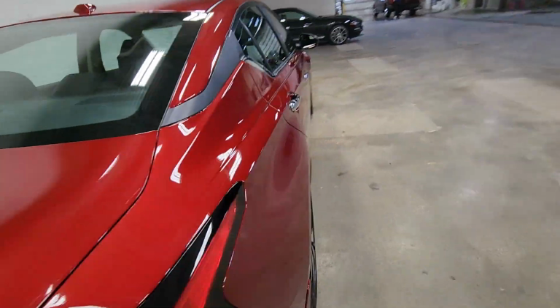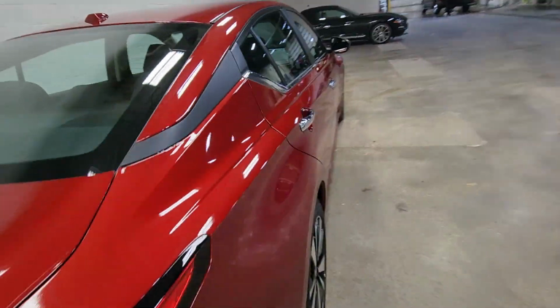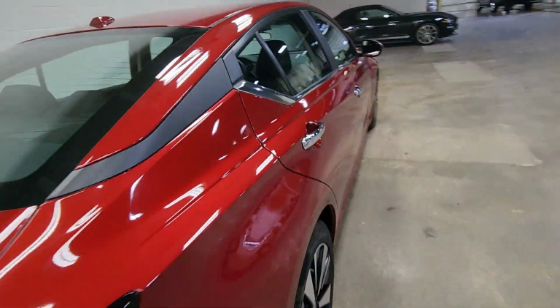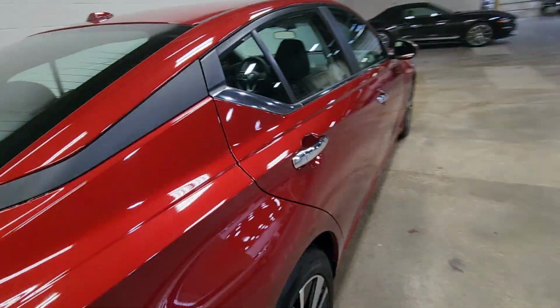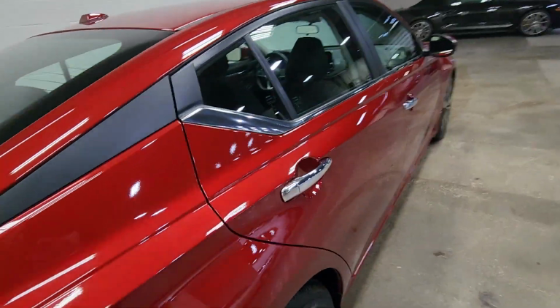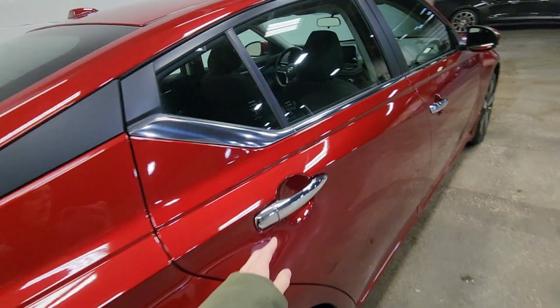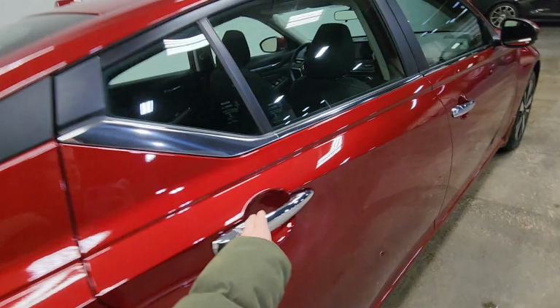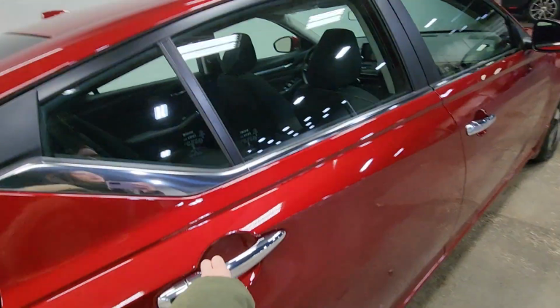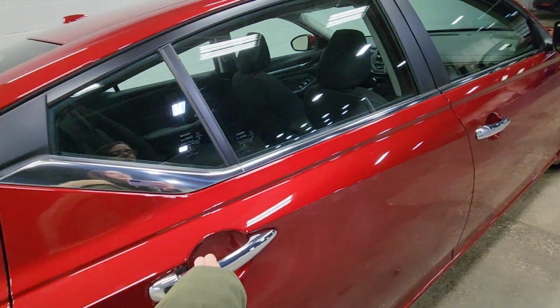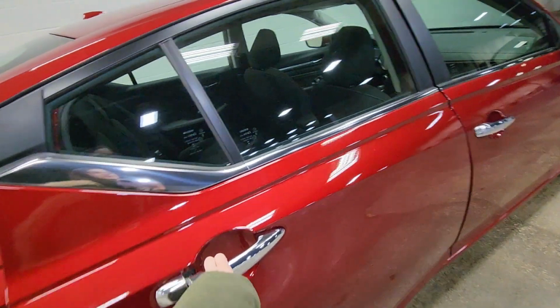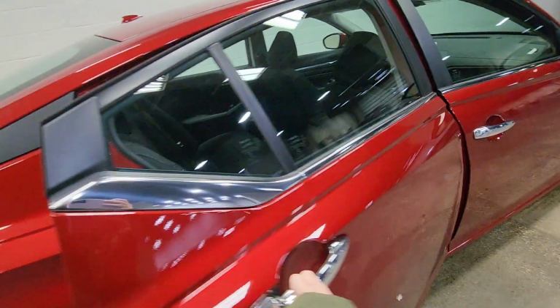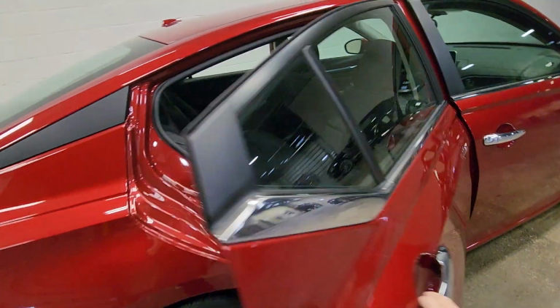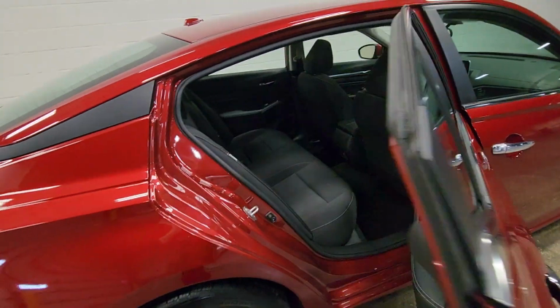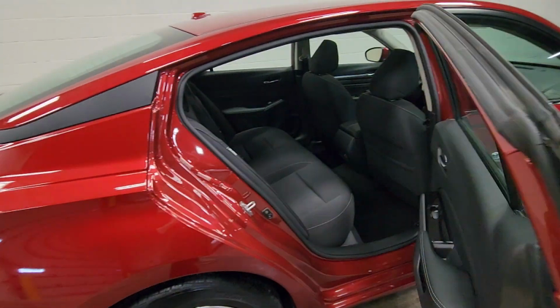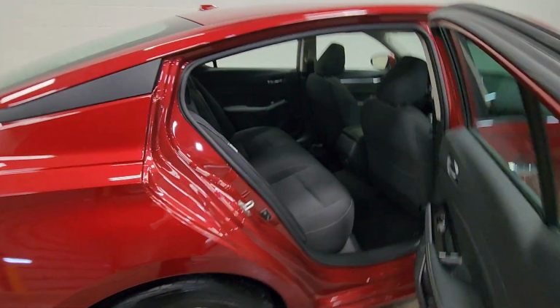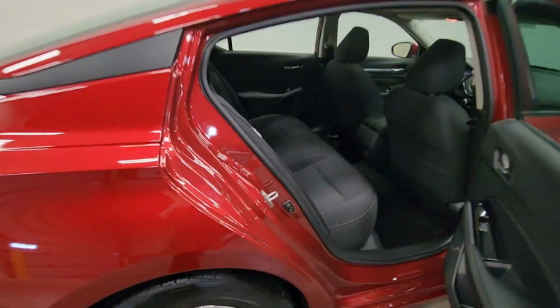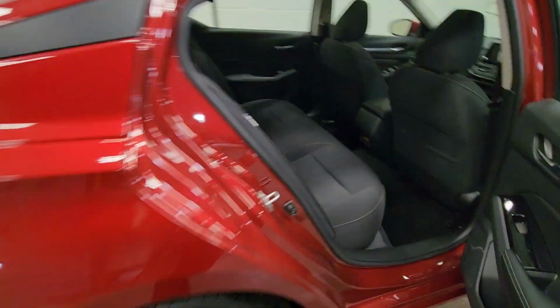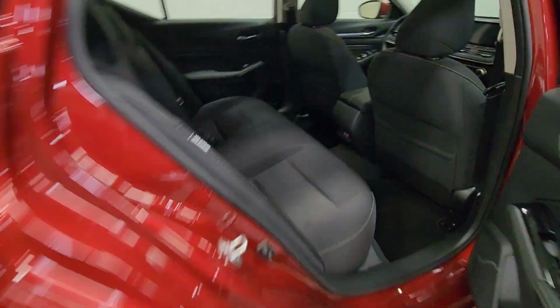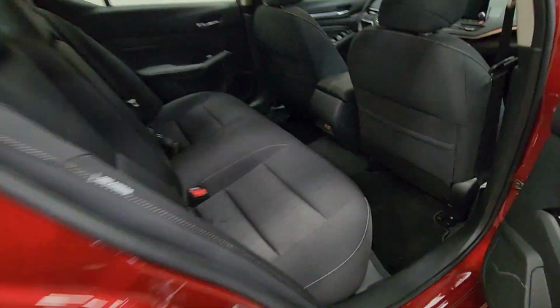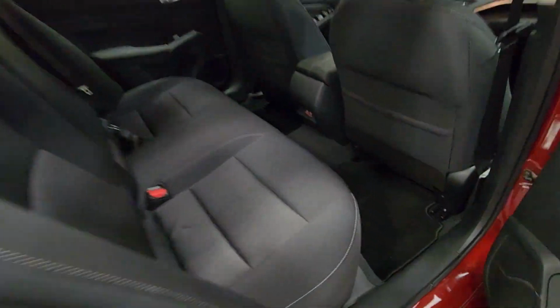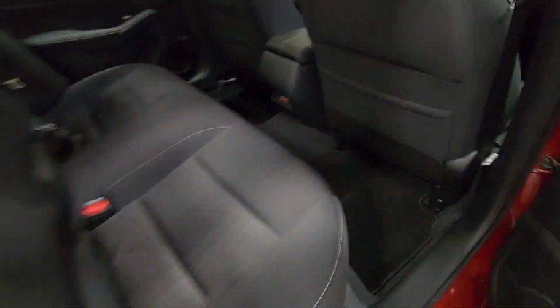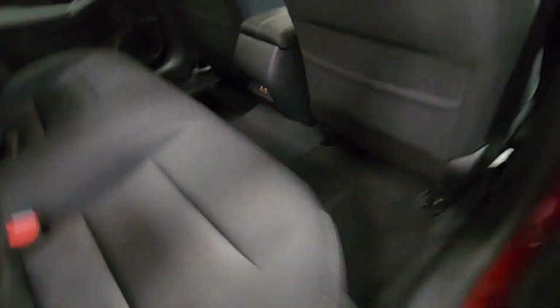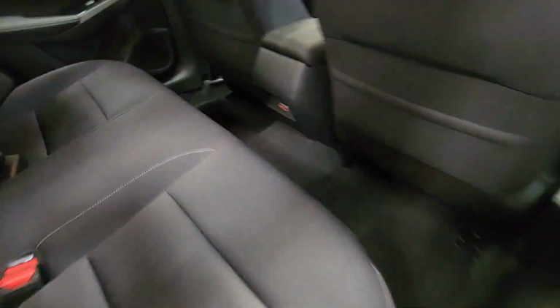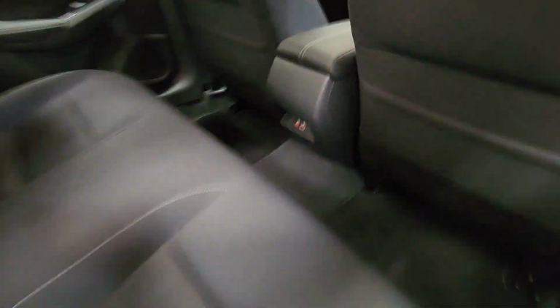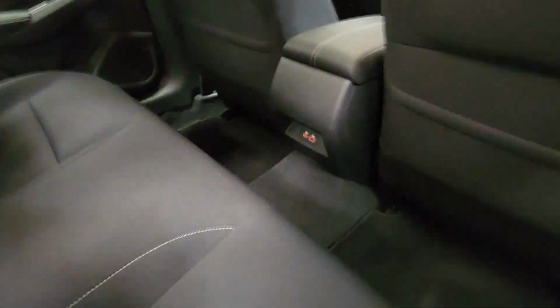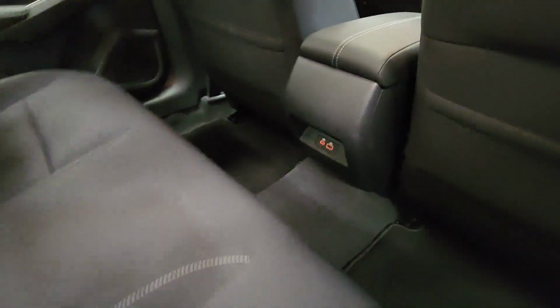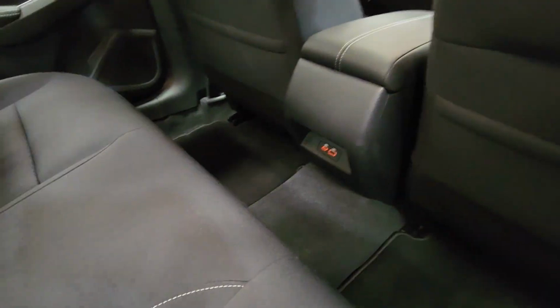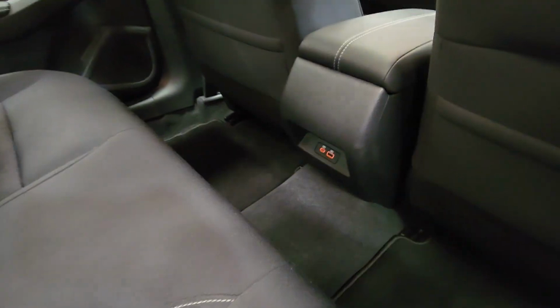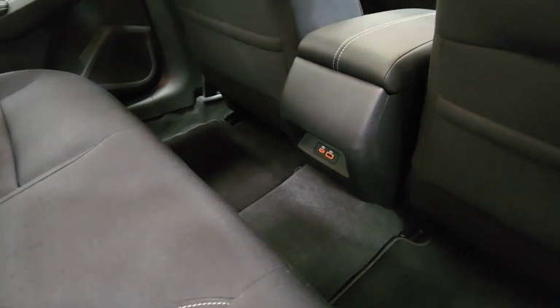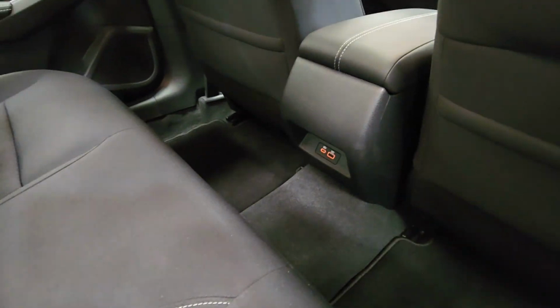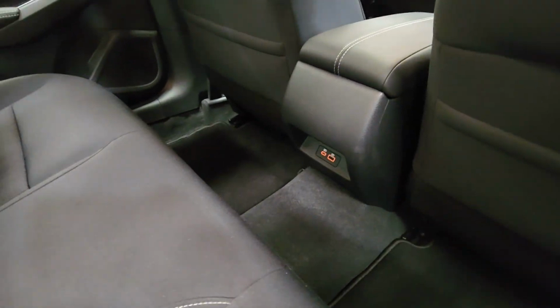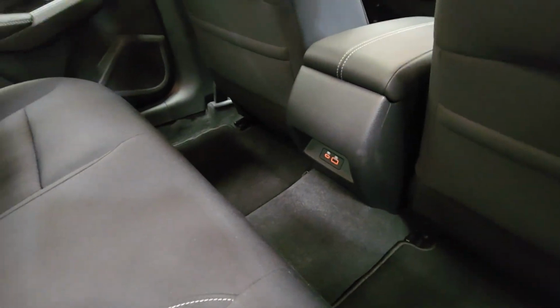Gives you a good look at the back seat here. Got tons of room. Got little ports down there.